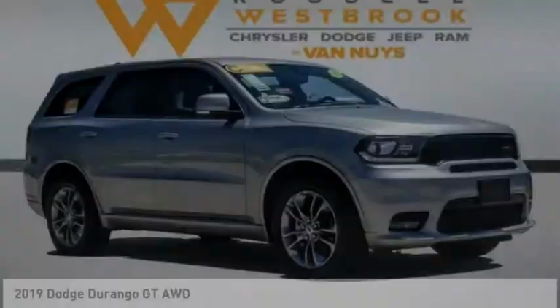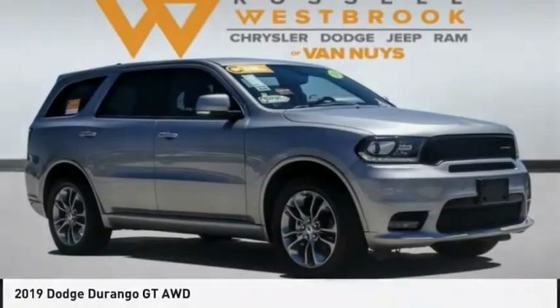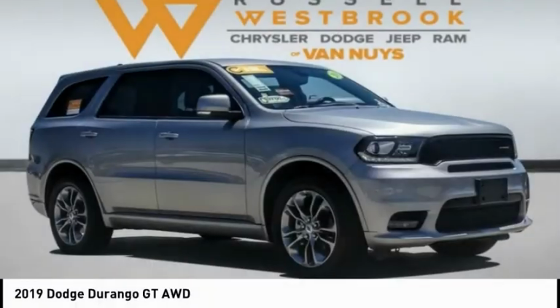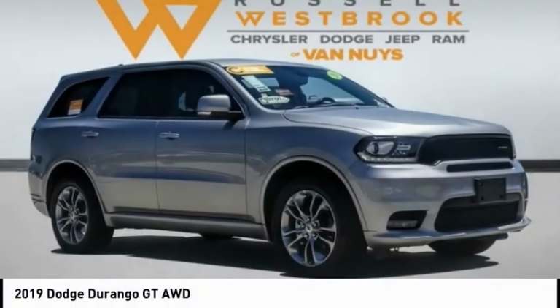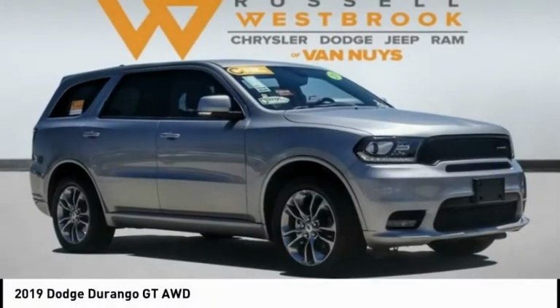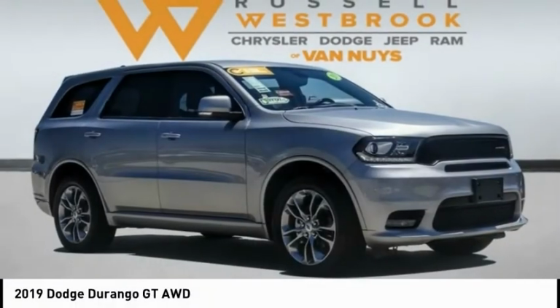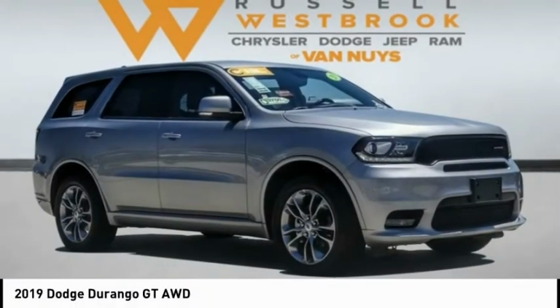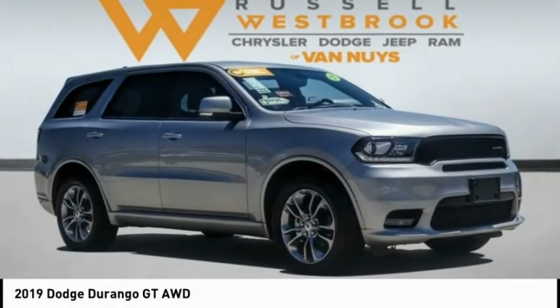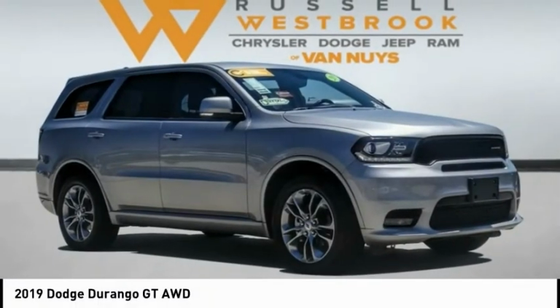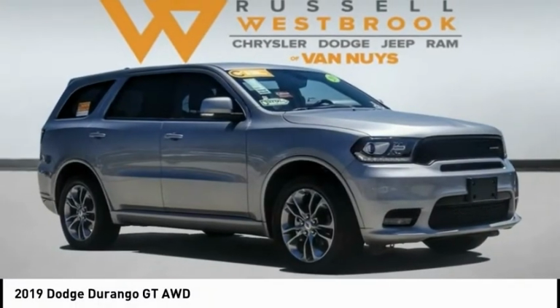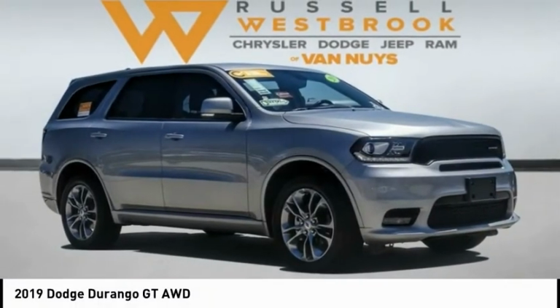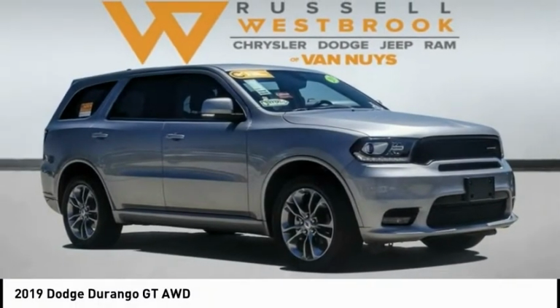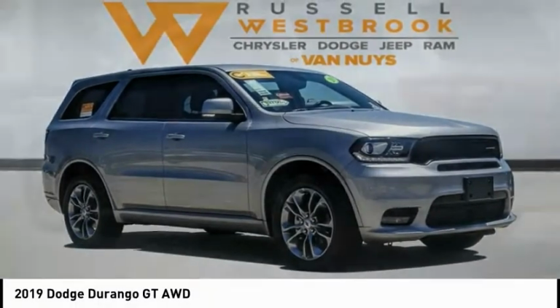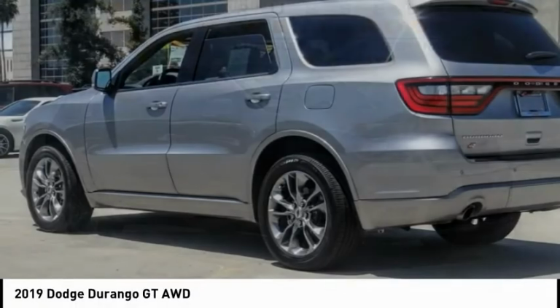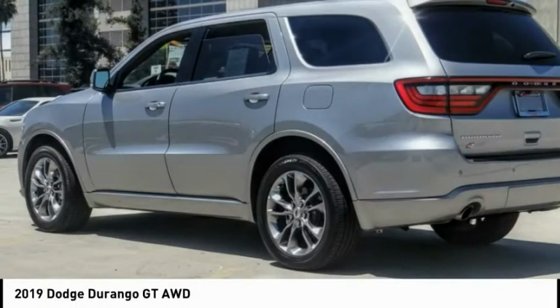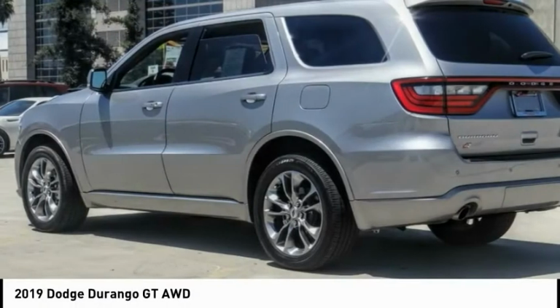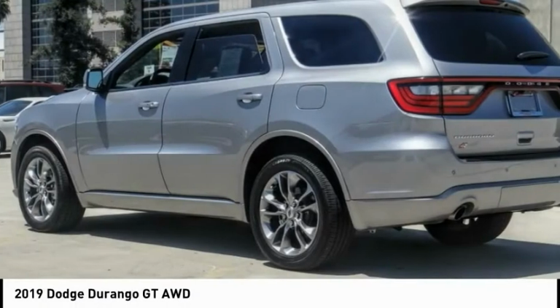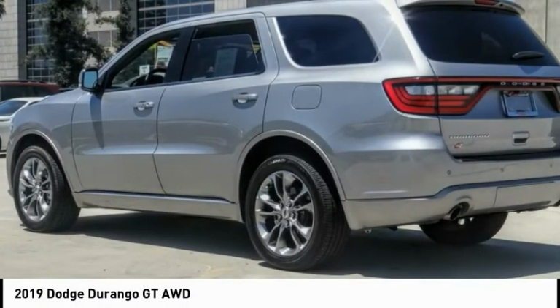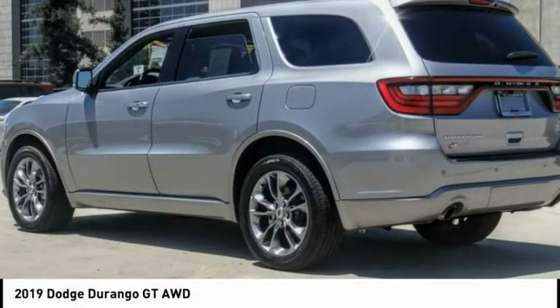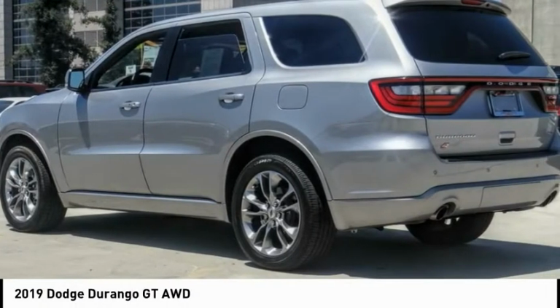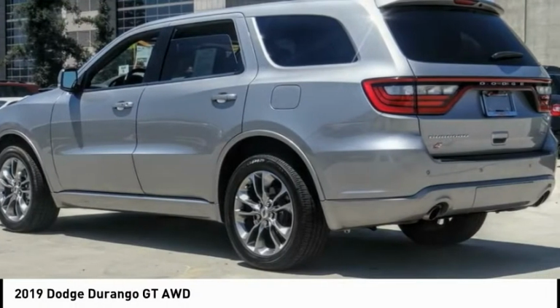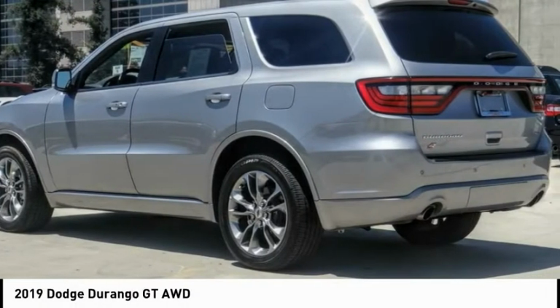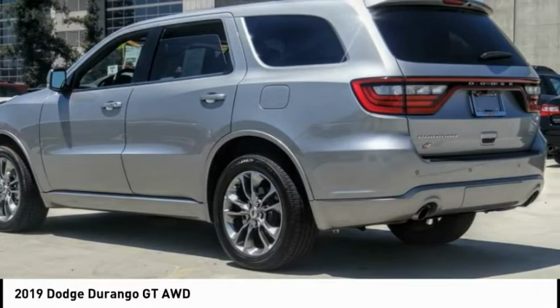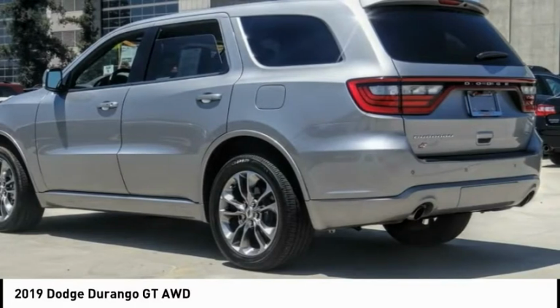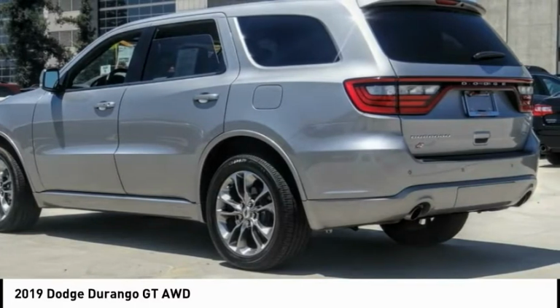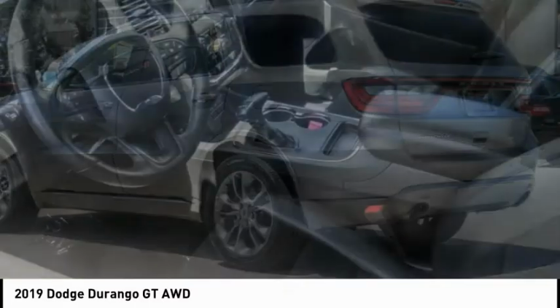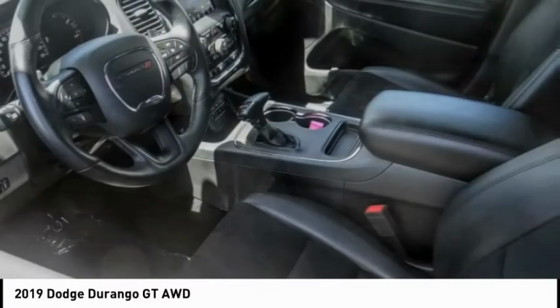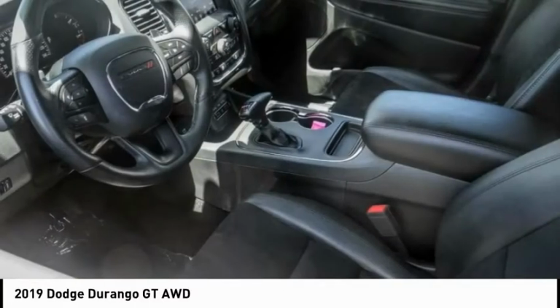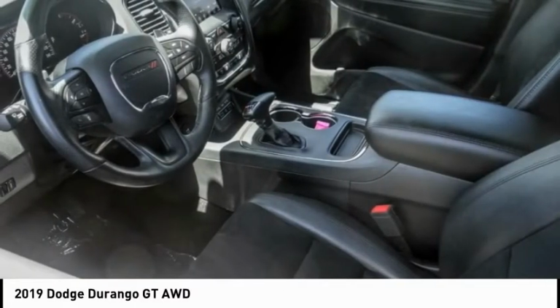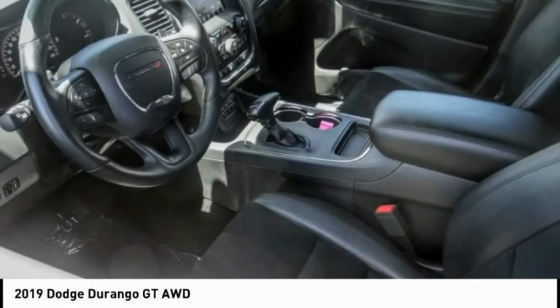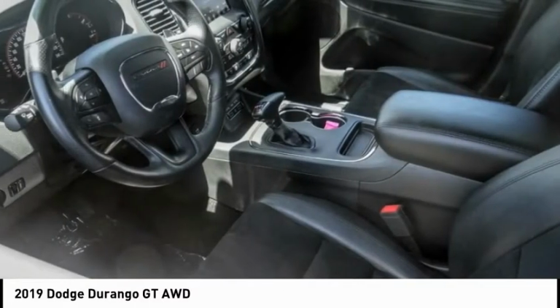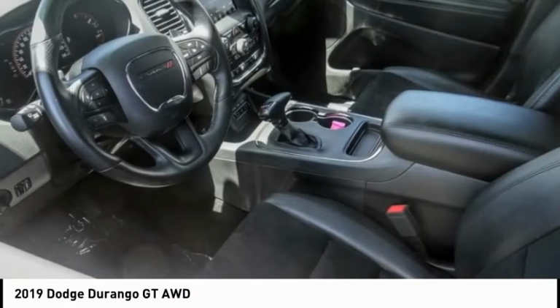Come test drive the 2019 Durango. The Durango allows you and your family to travel in style and comfort.